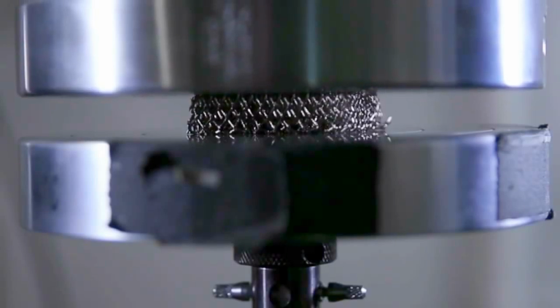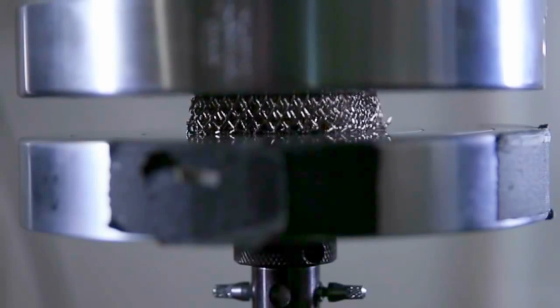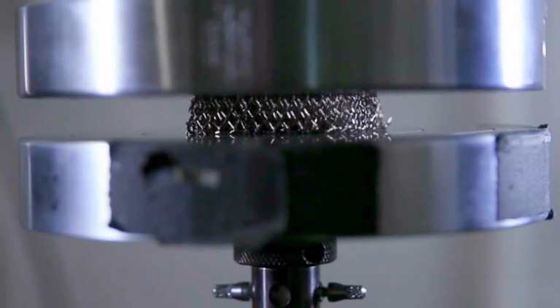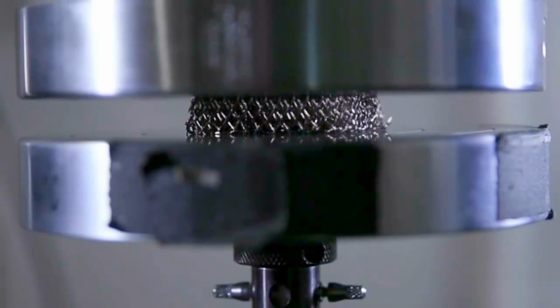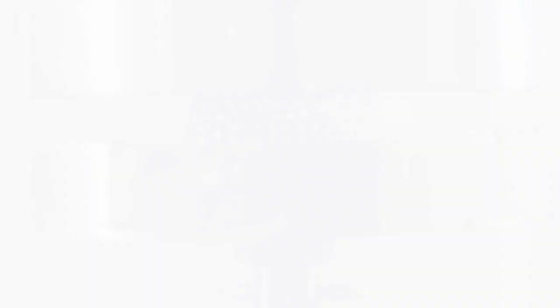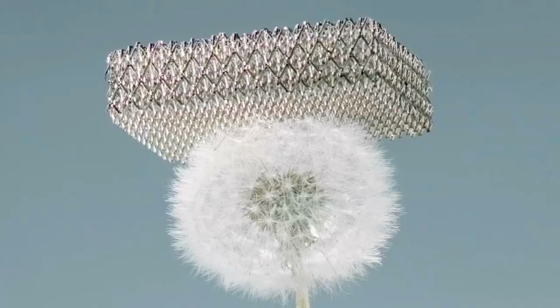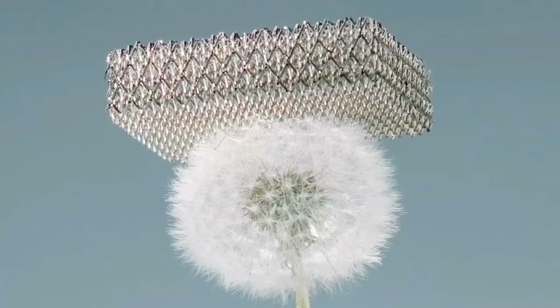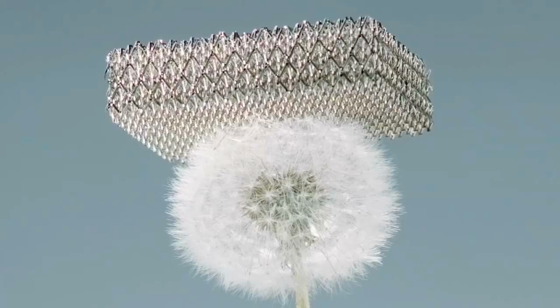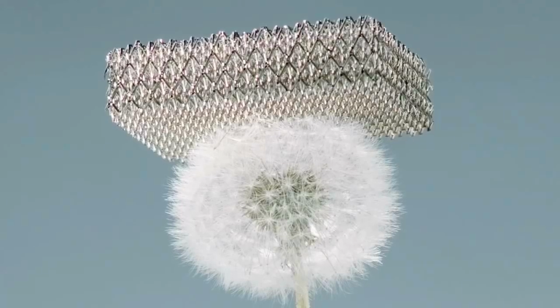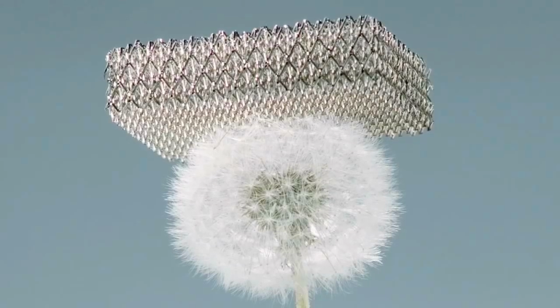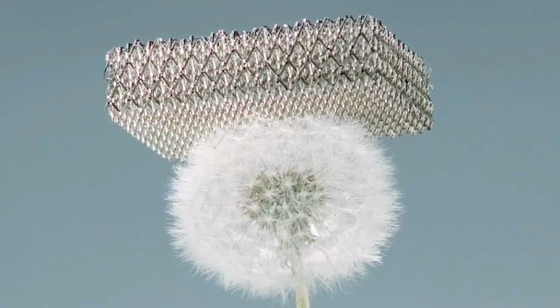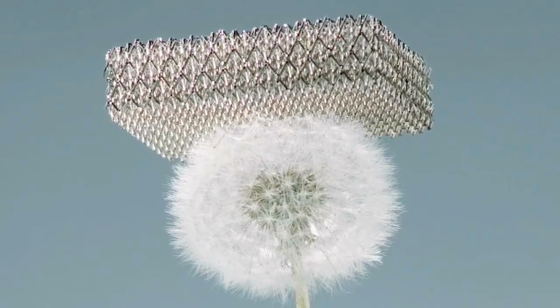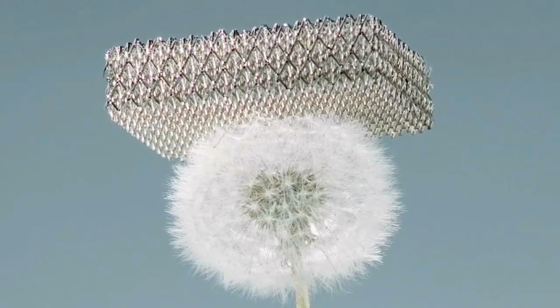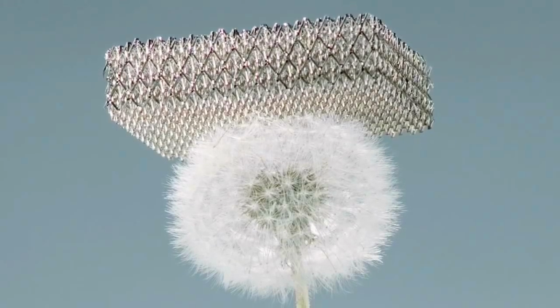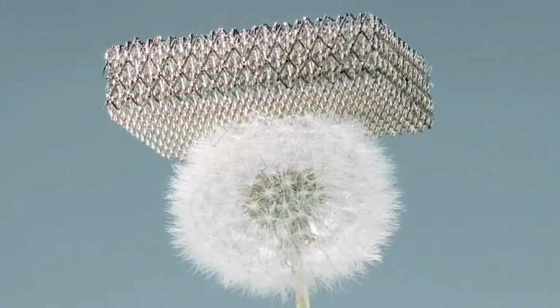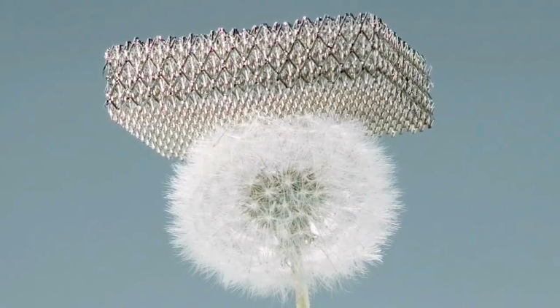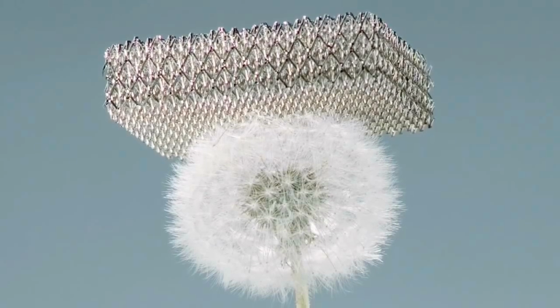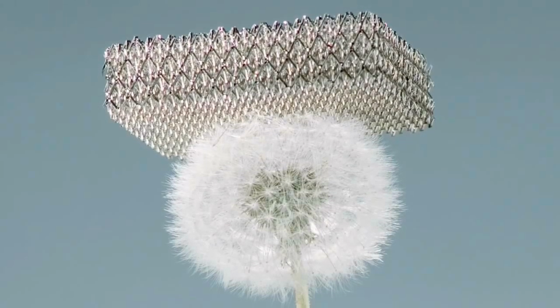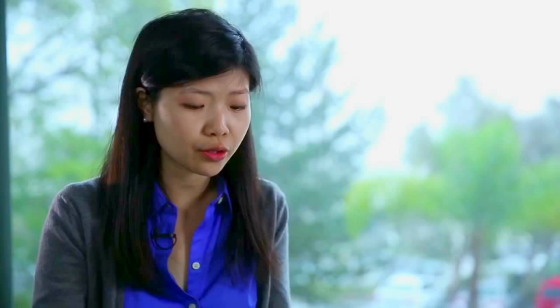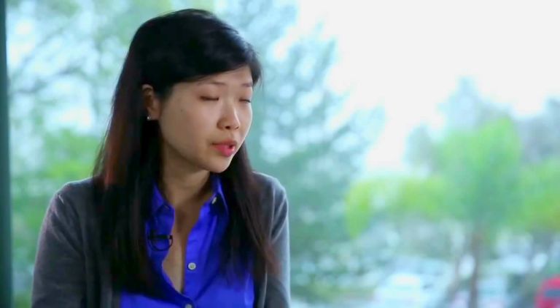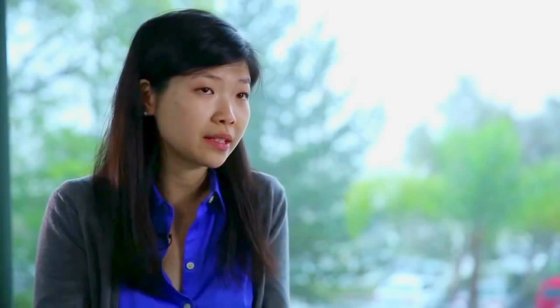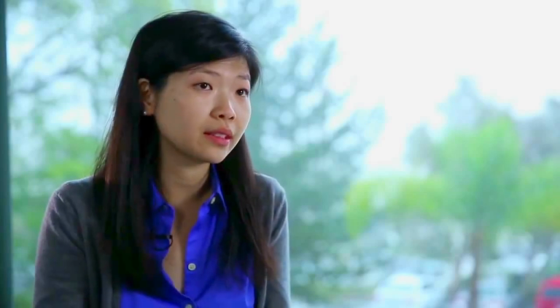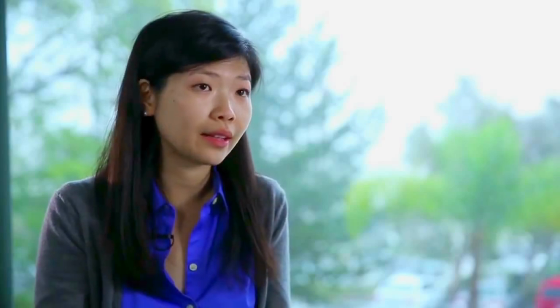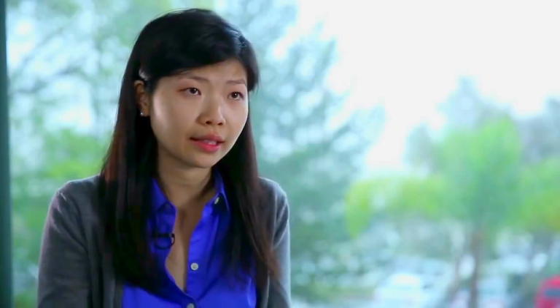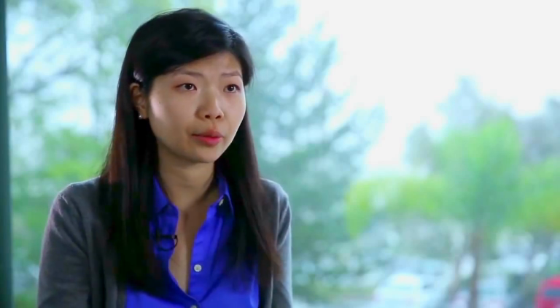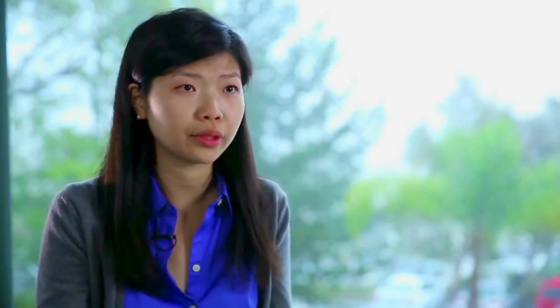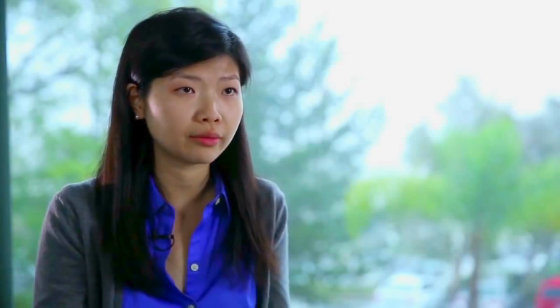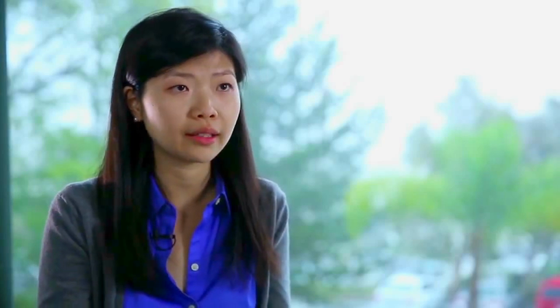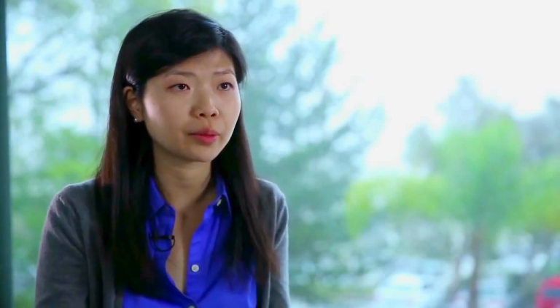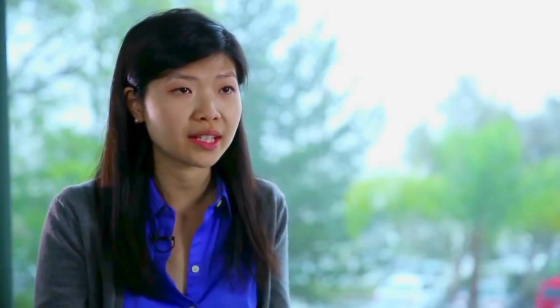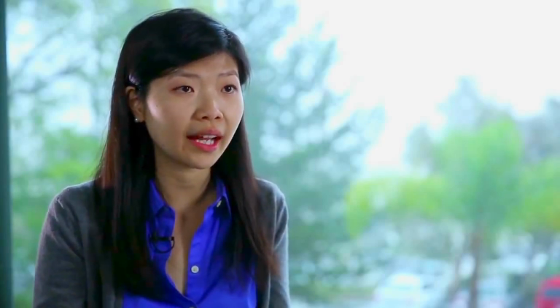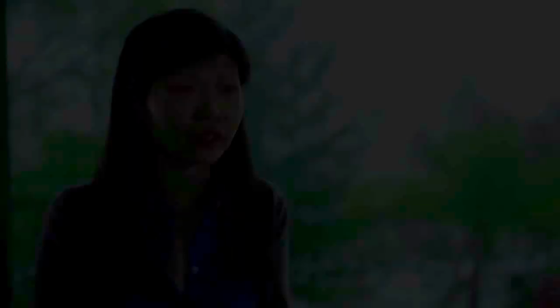We were able to make the world's lightest material. The entire structure was basically 99.99% air.